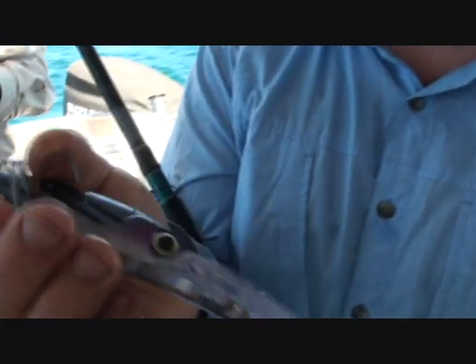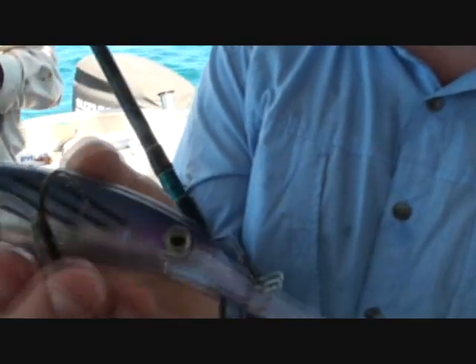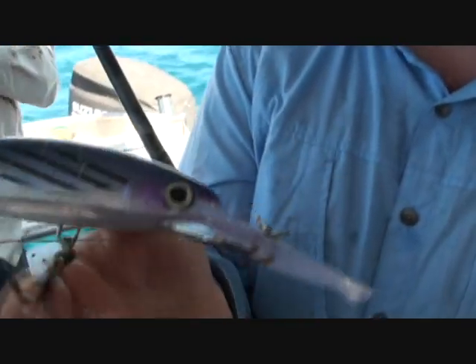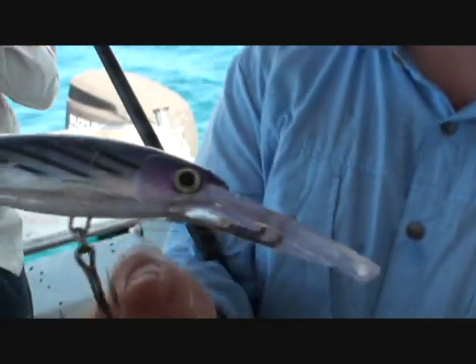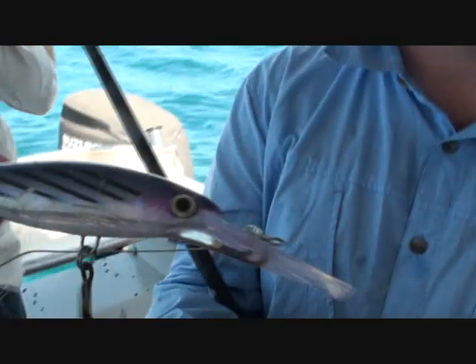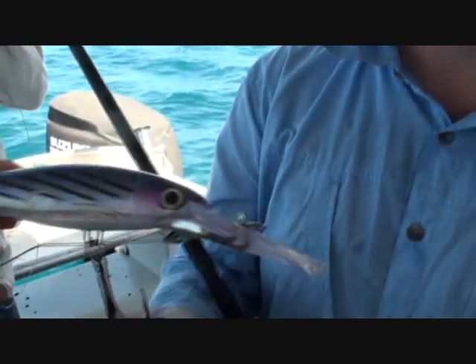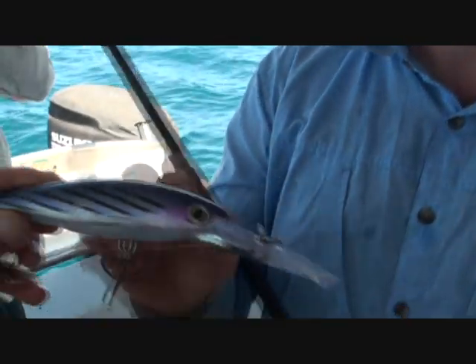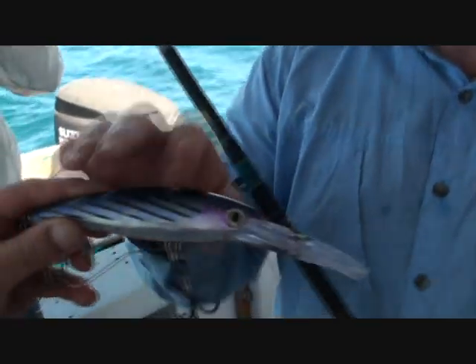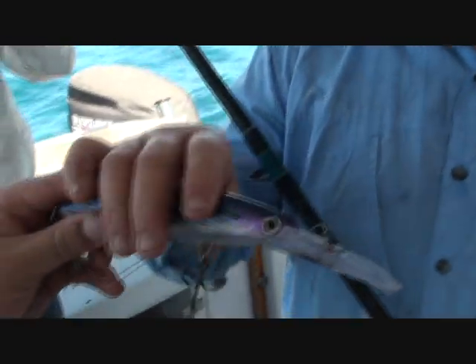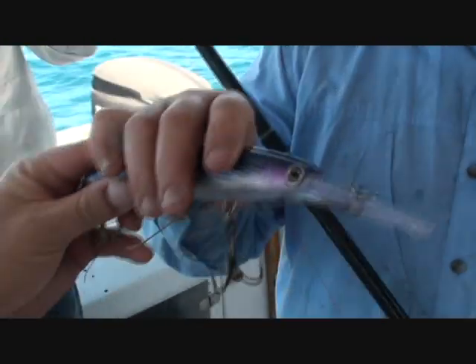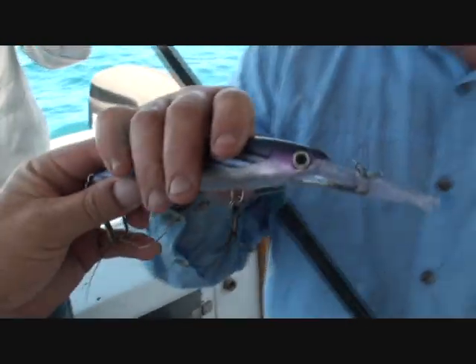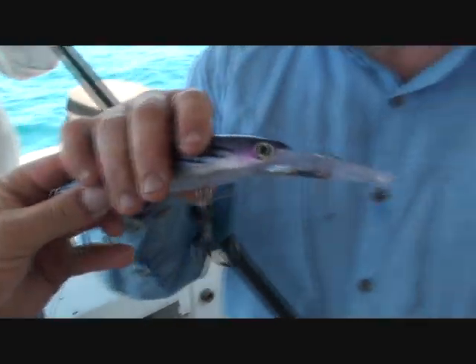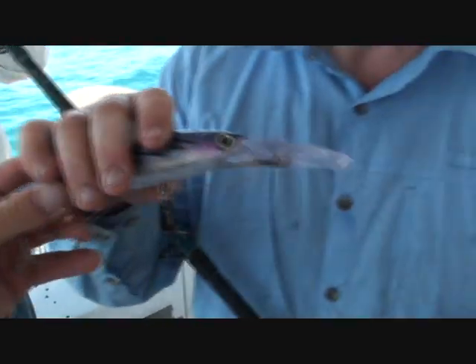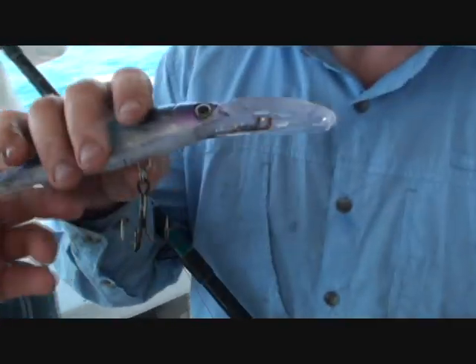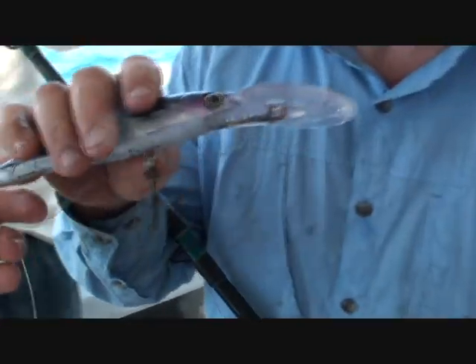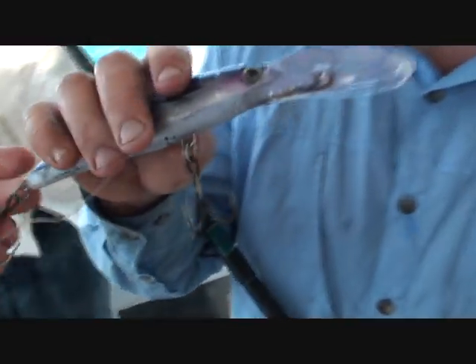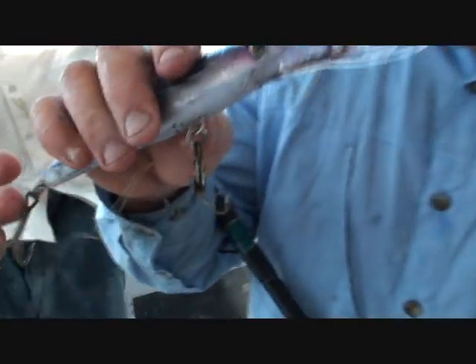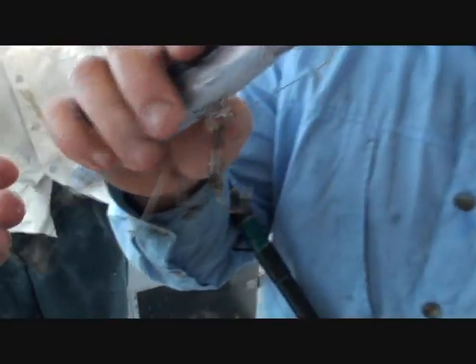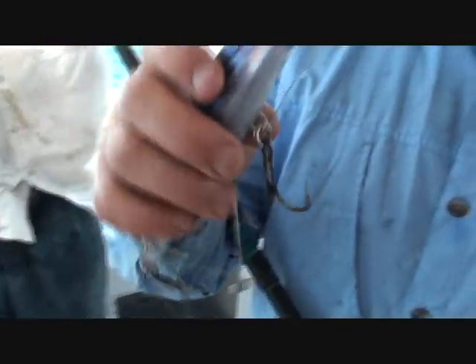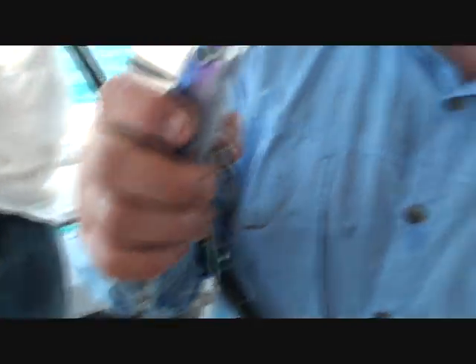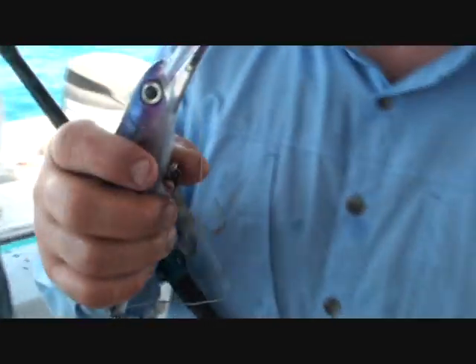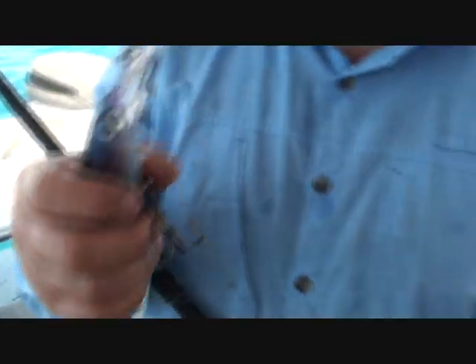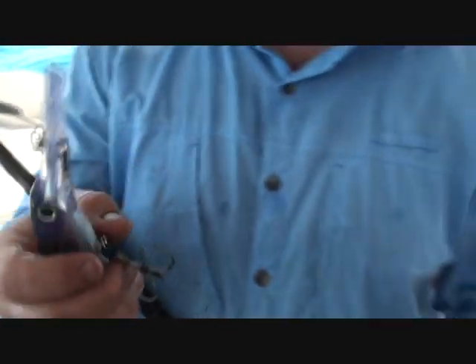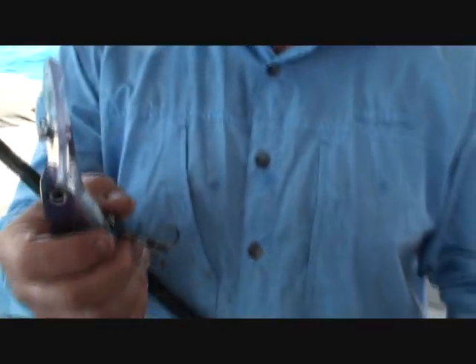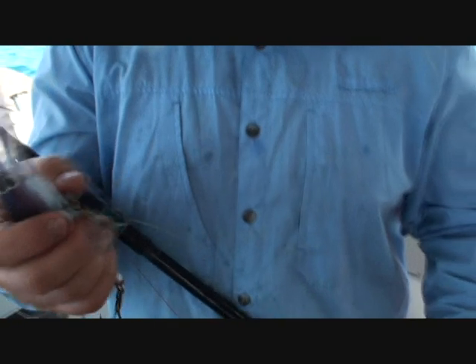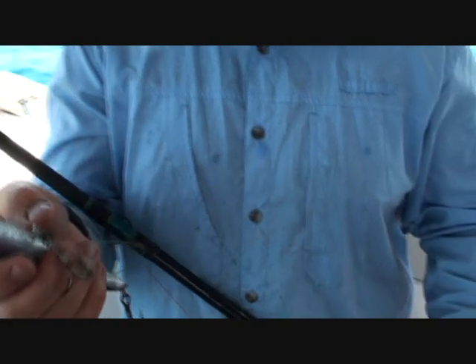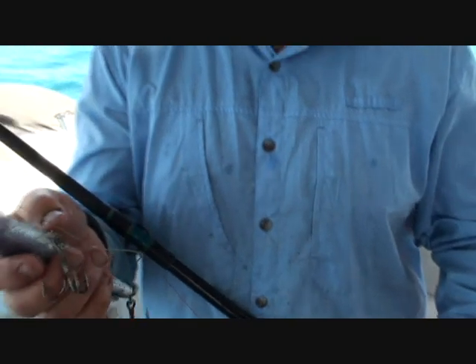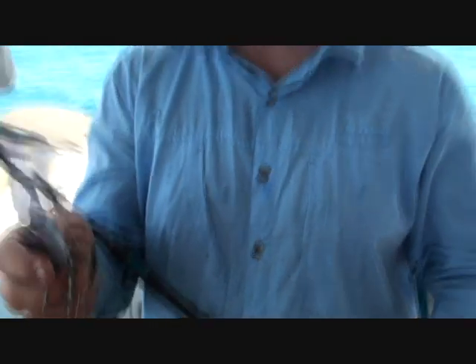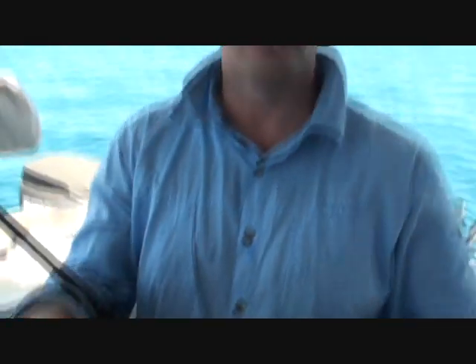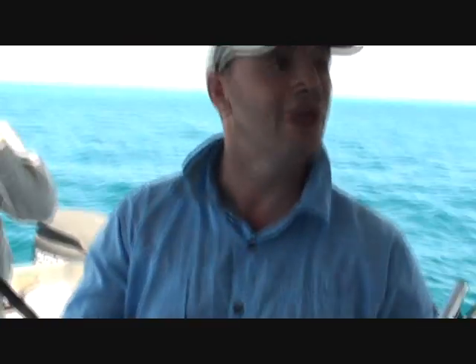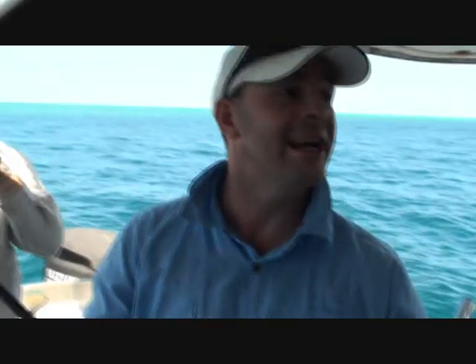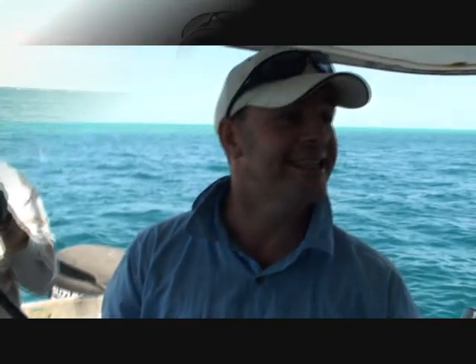Beautiful lure, these X-Raps. Going well, but we'll upgrade some hooks. Too late.